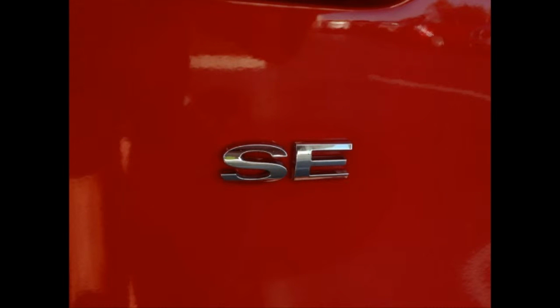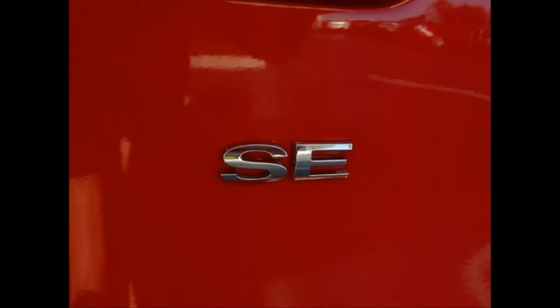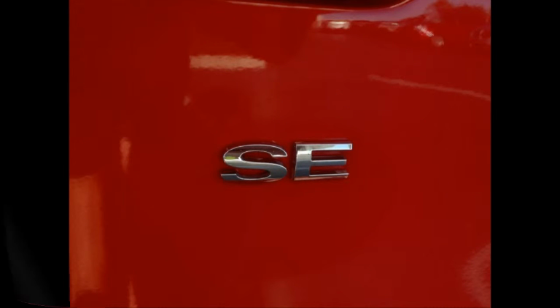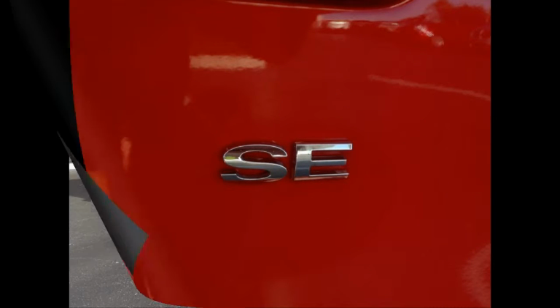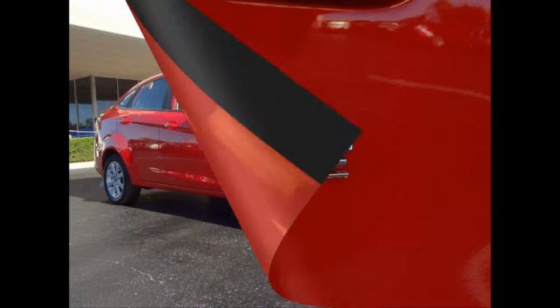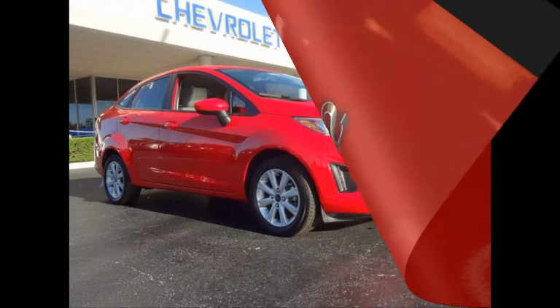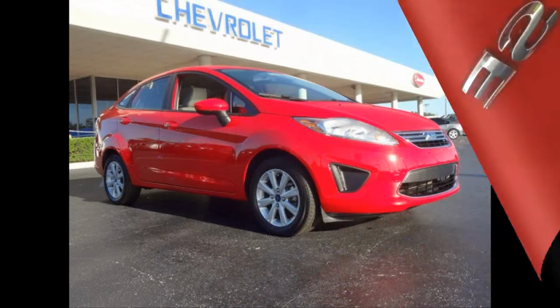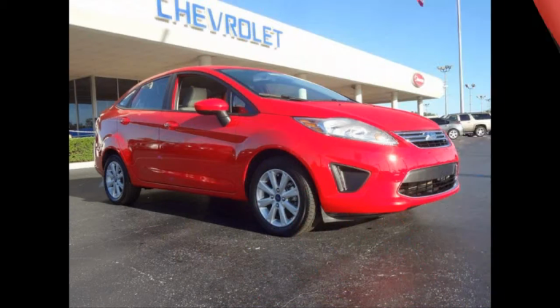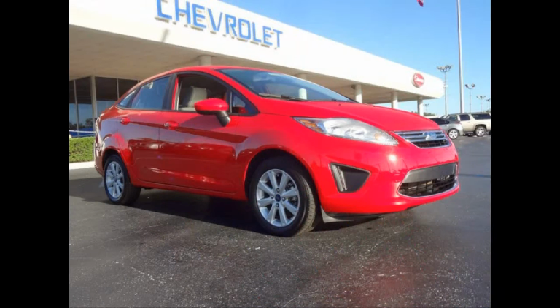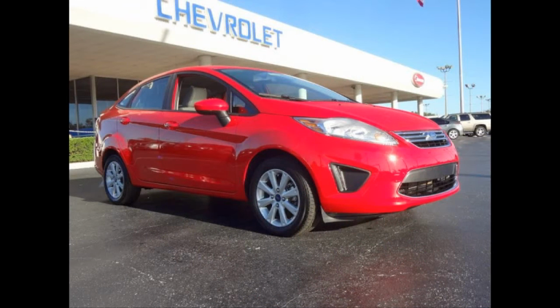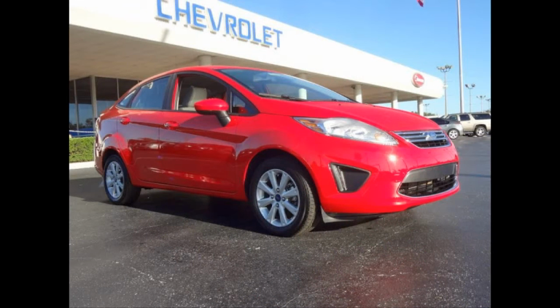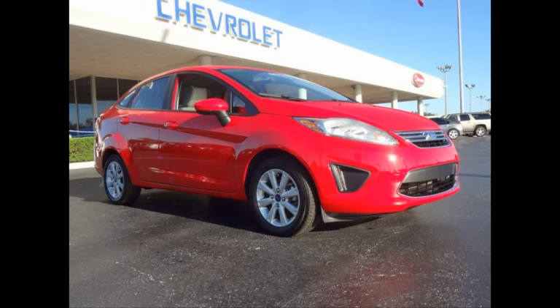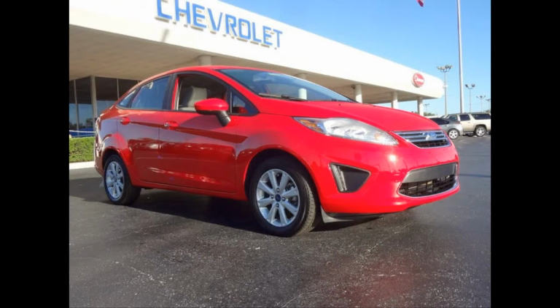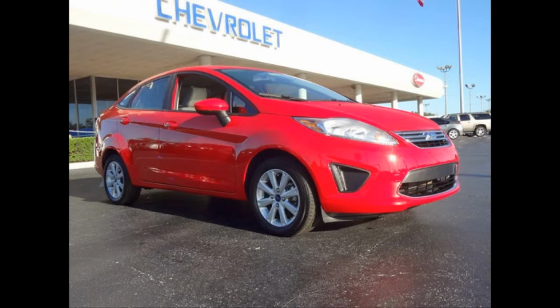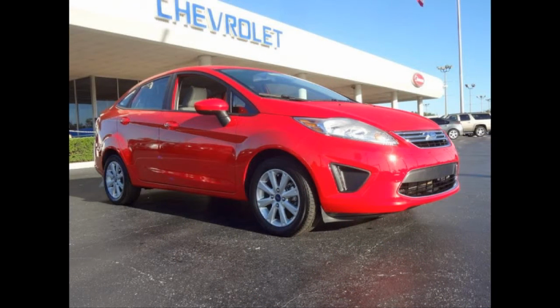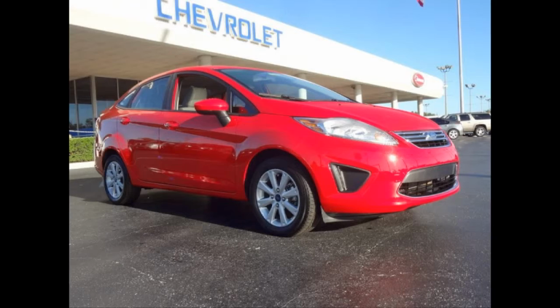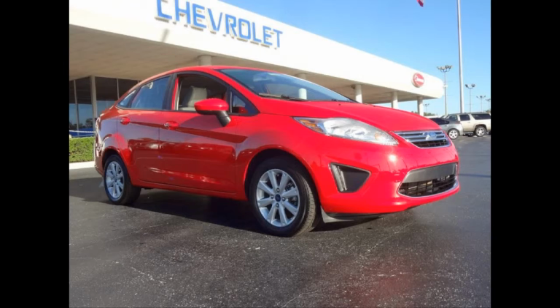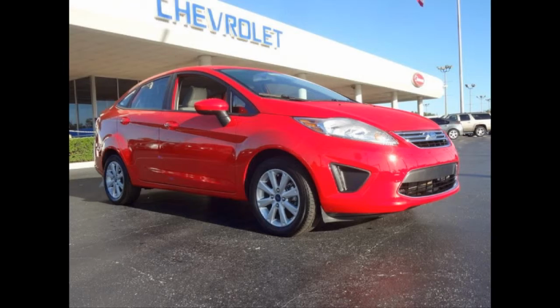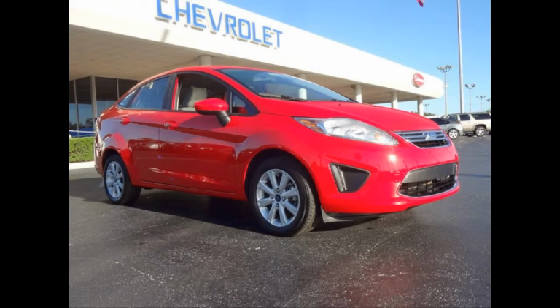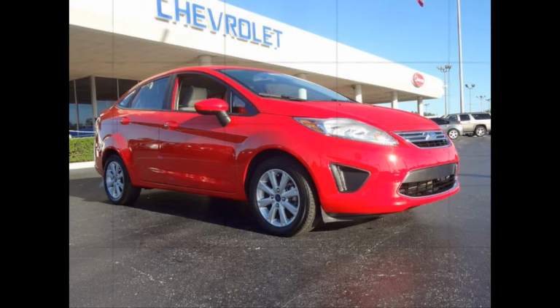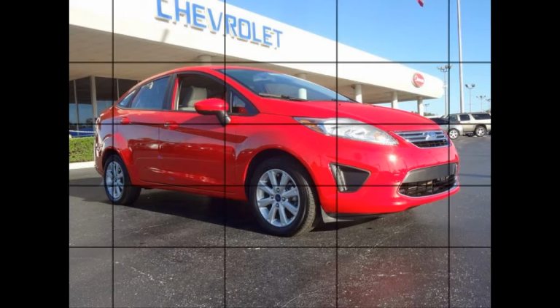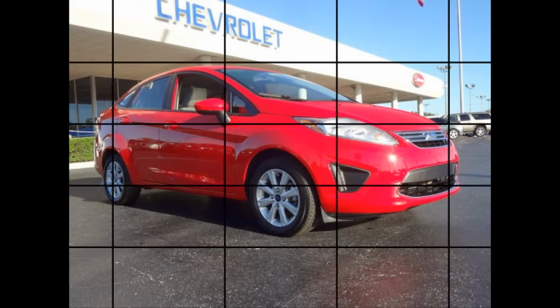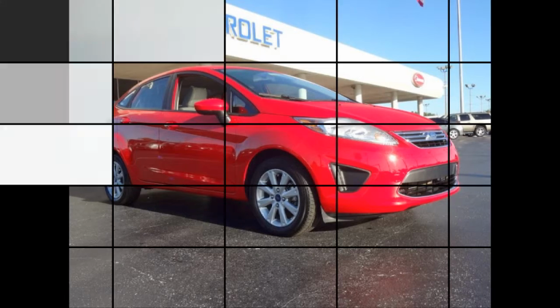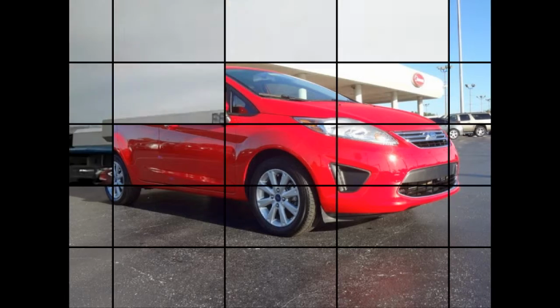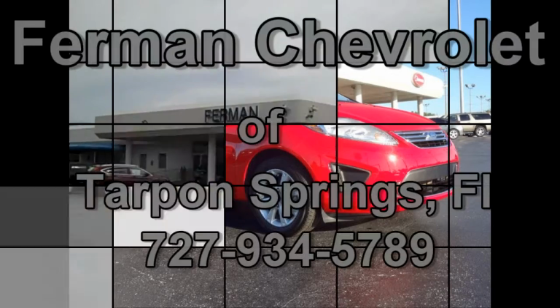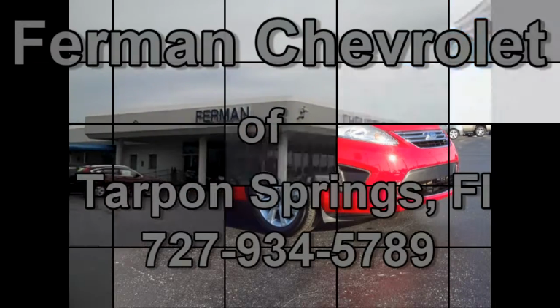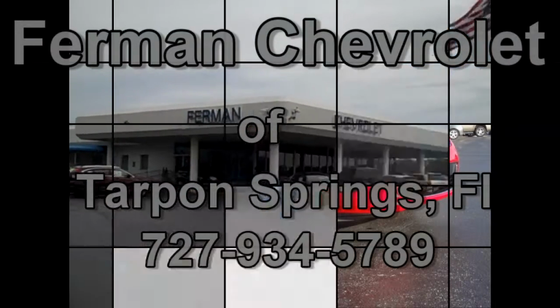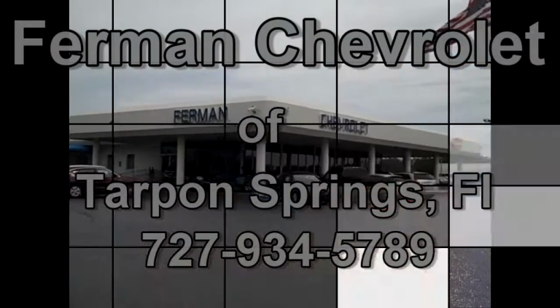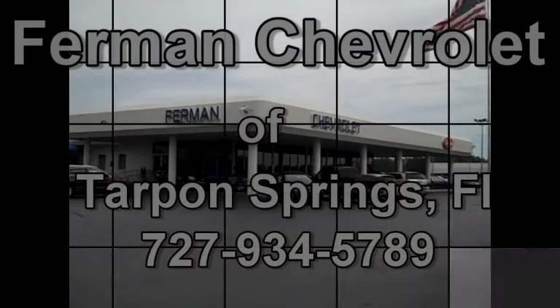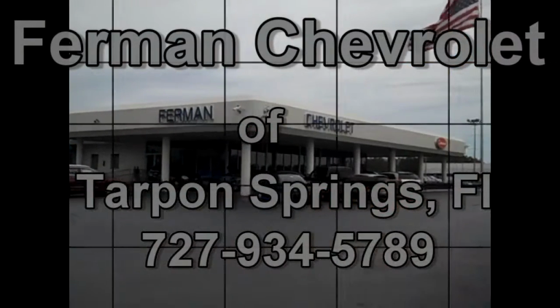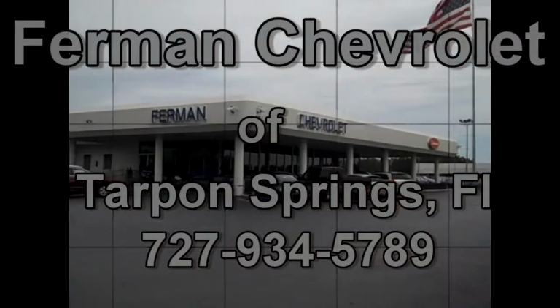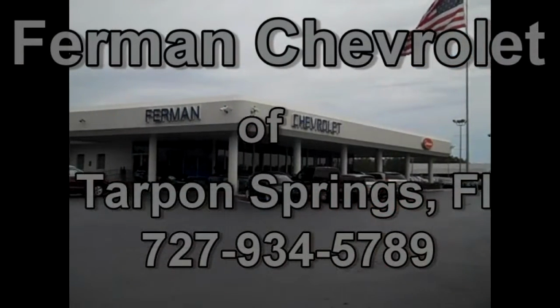This clean, good-looking vehicle won't last long. Stop by for a test drive today.